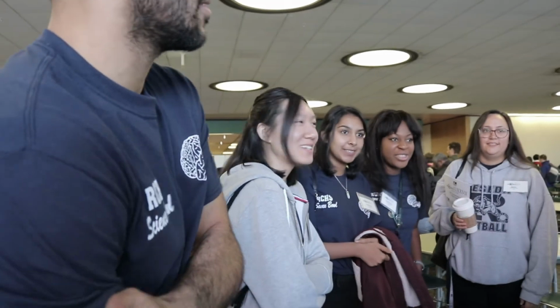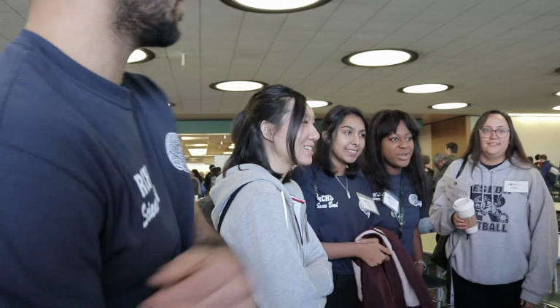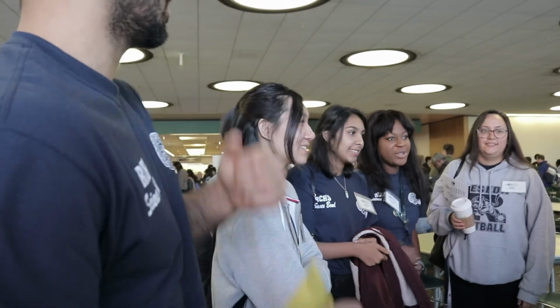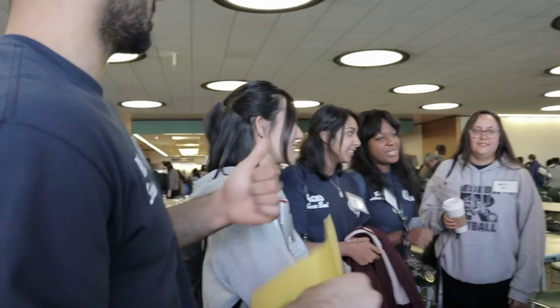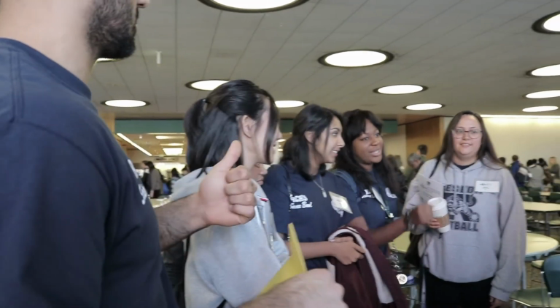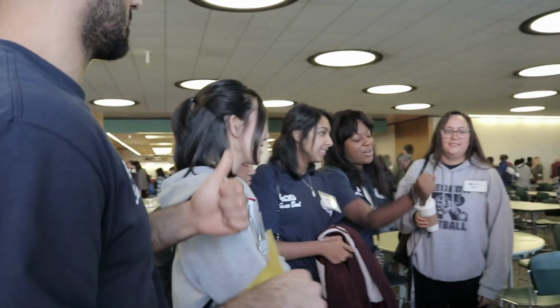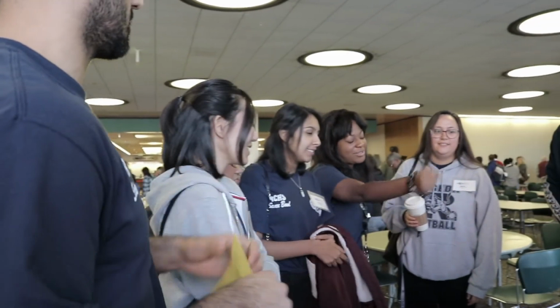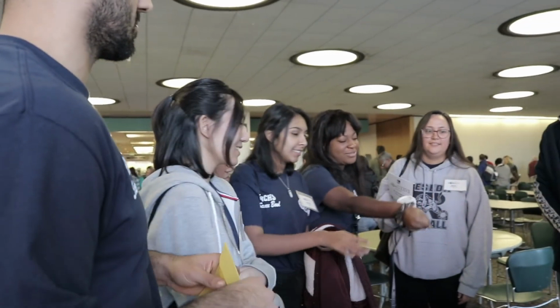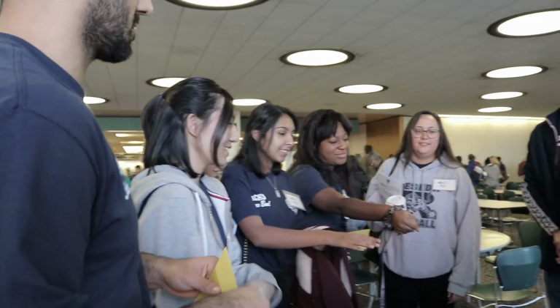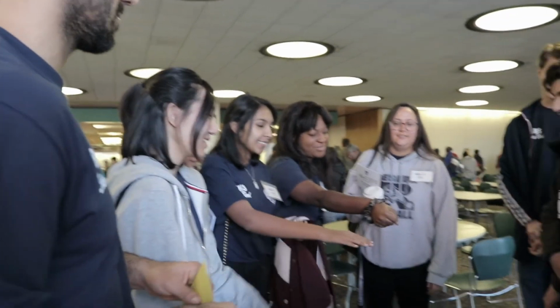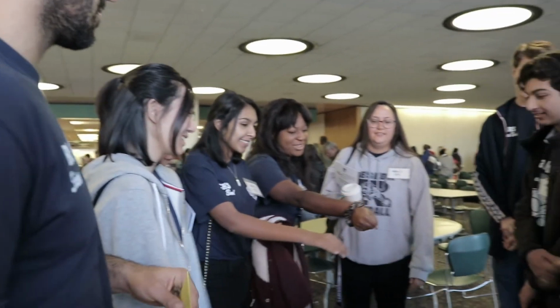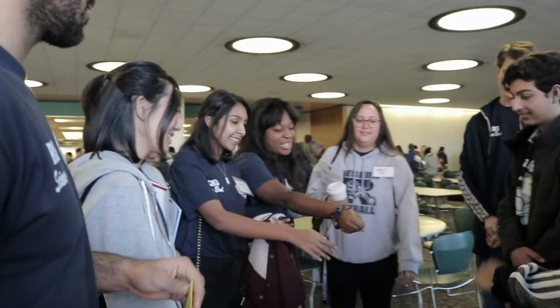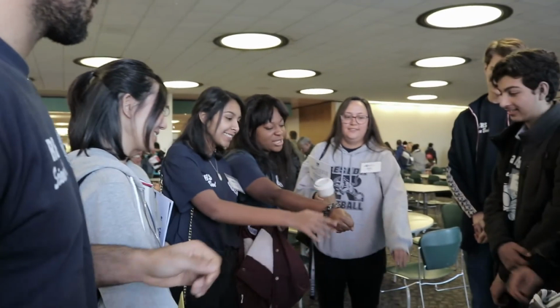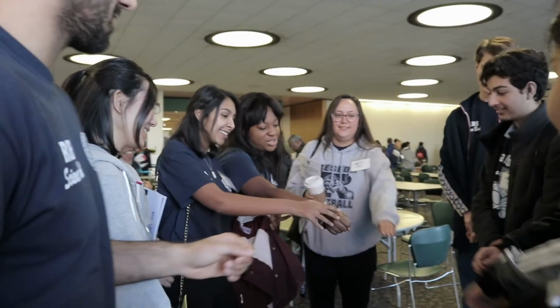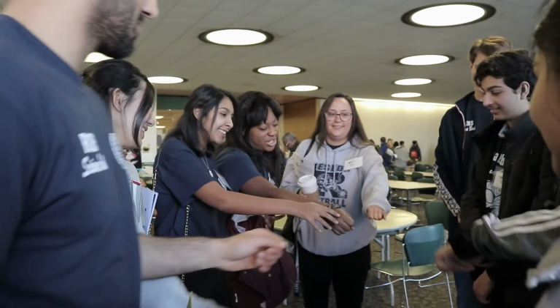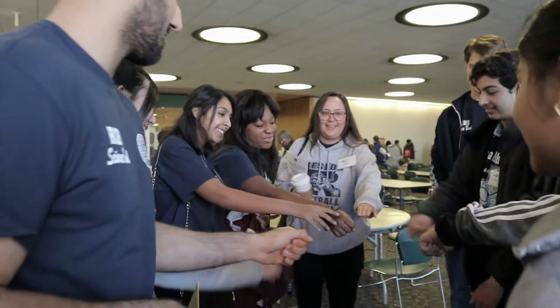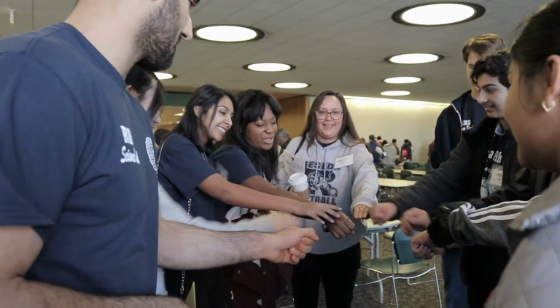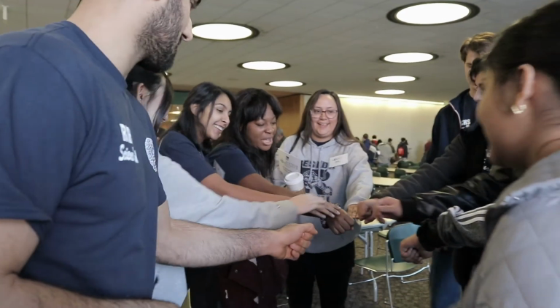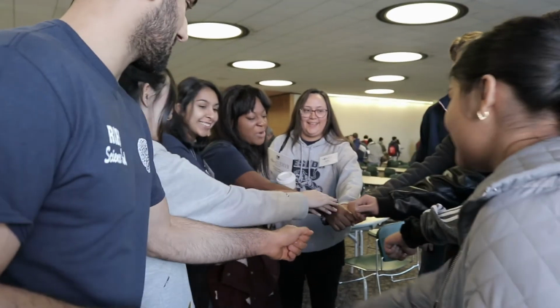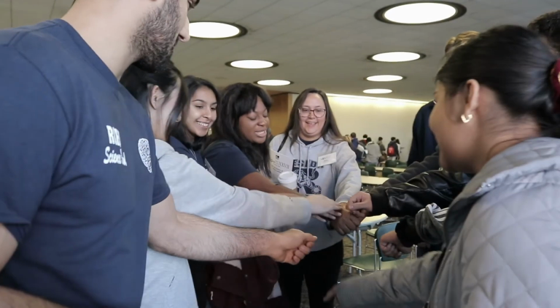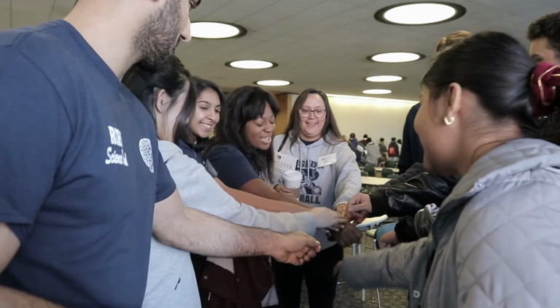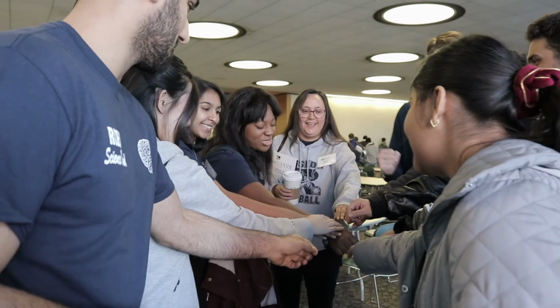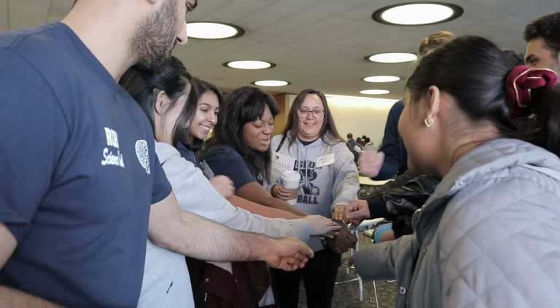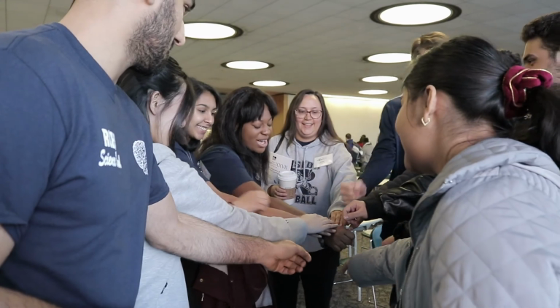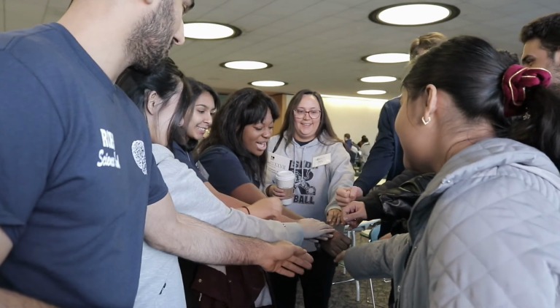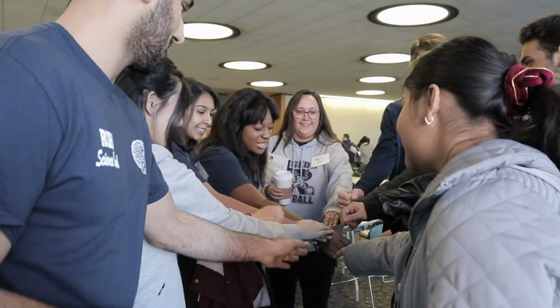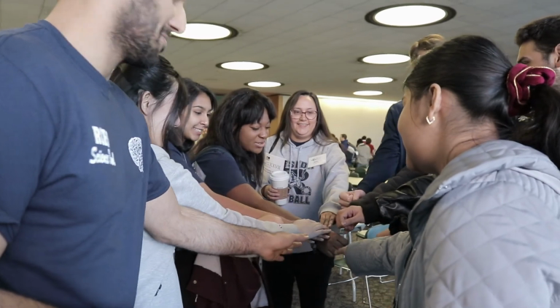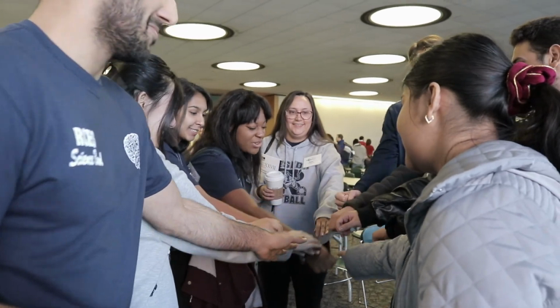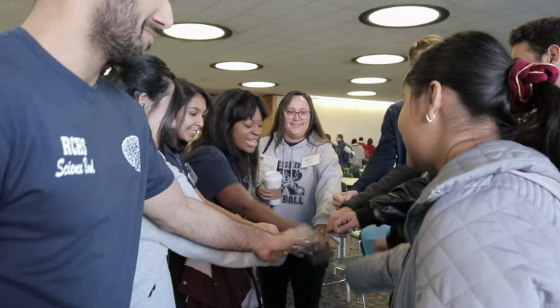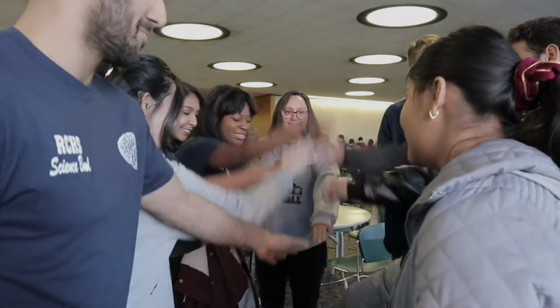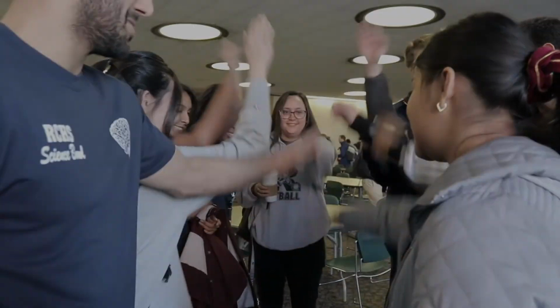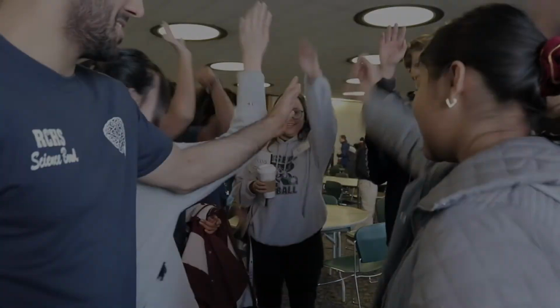I think we need a Reseda call. Go, go, go! Reseda on three — one, two, three — Reseda!